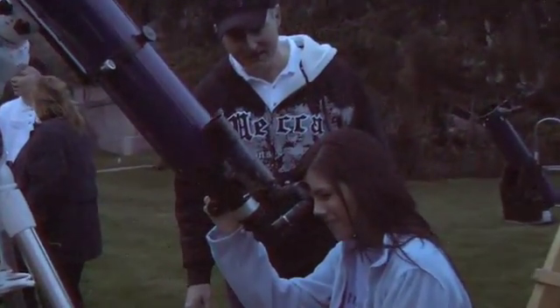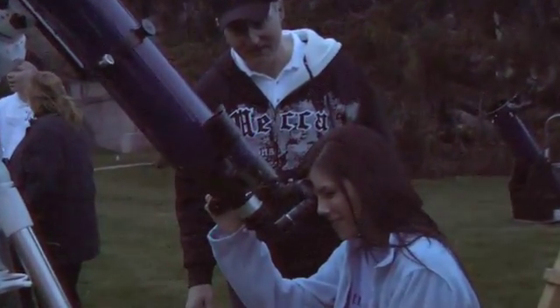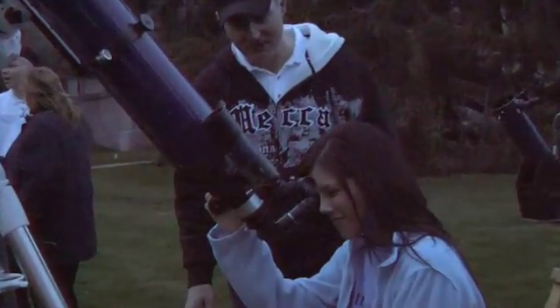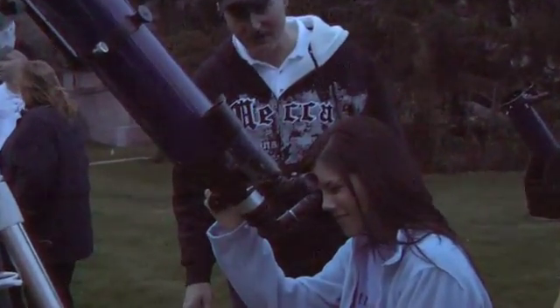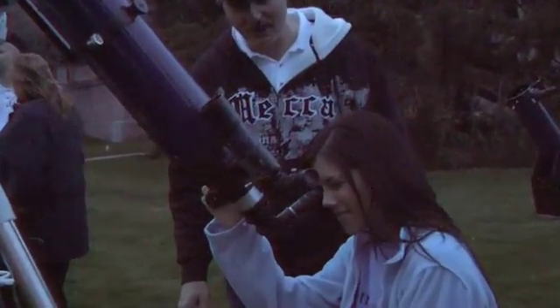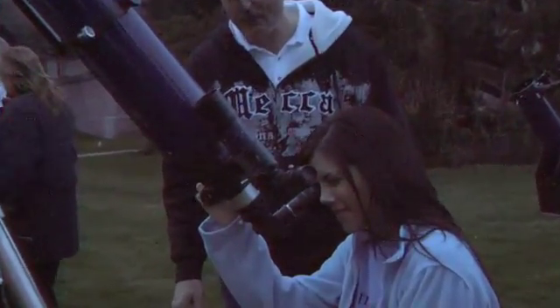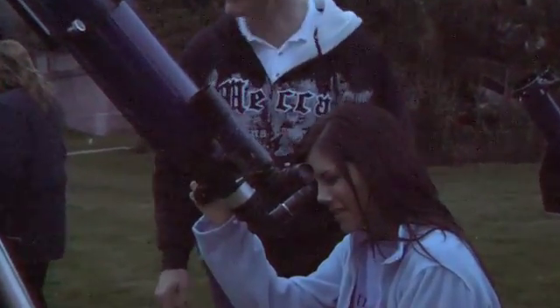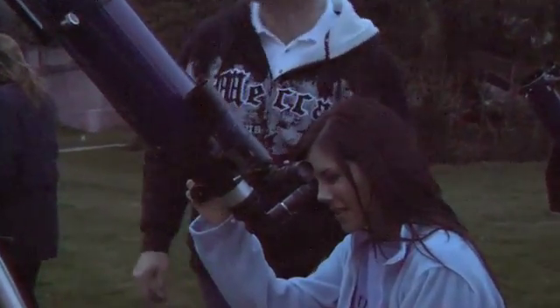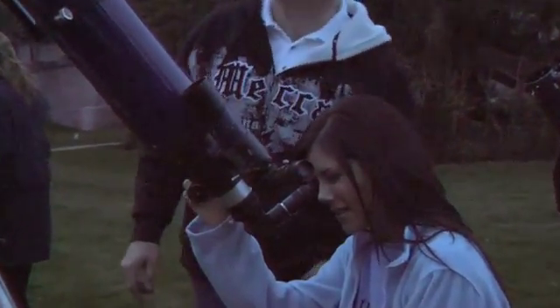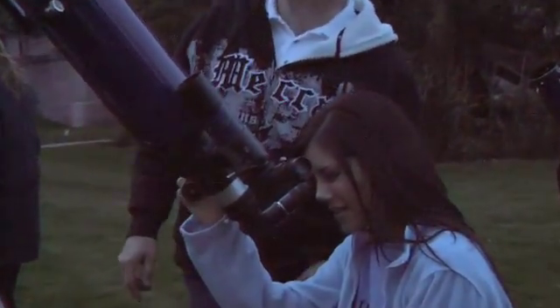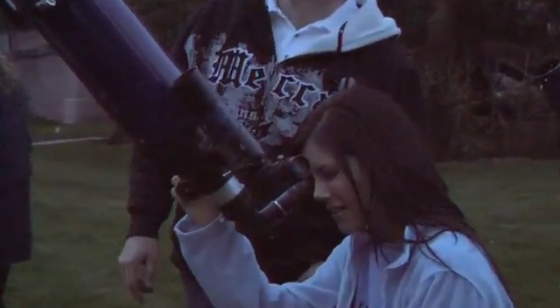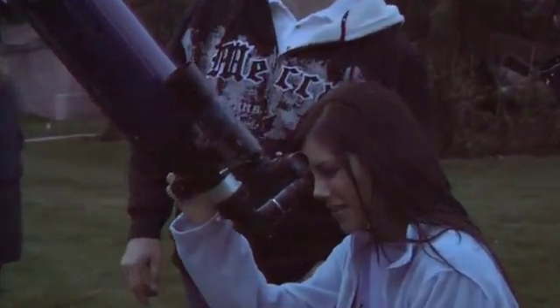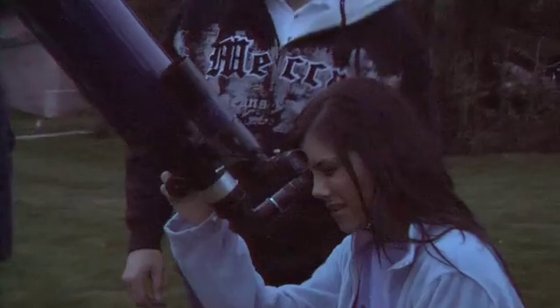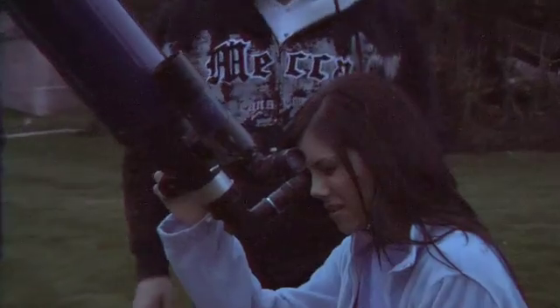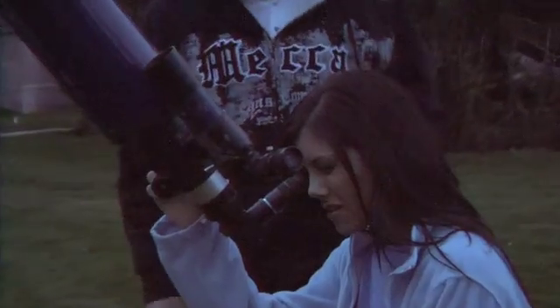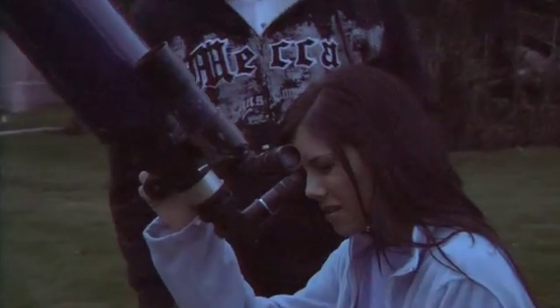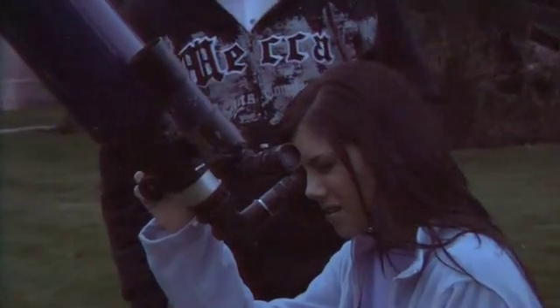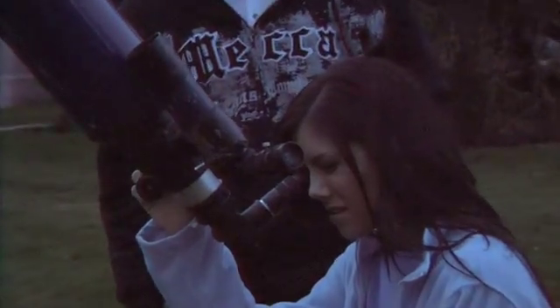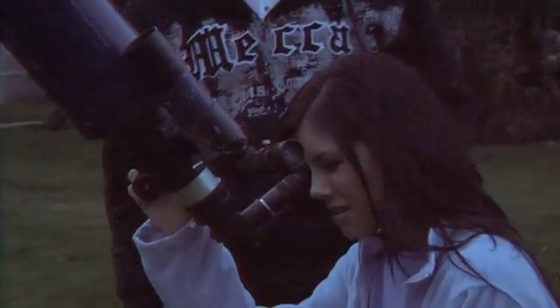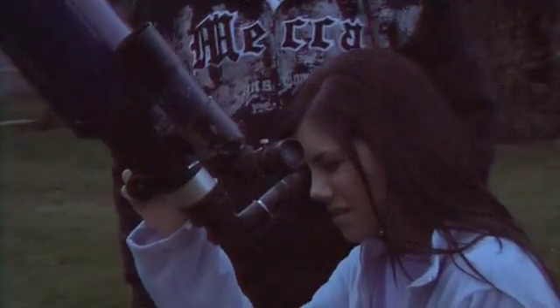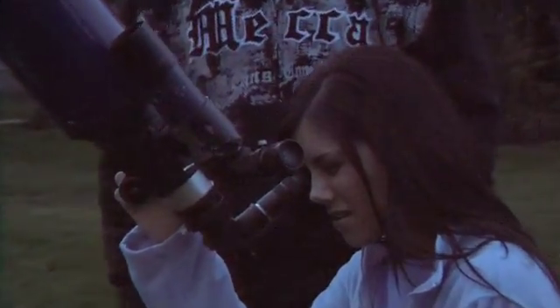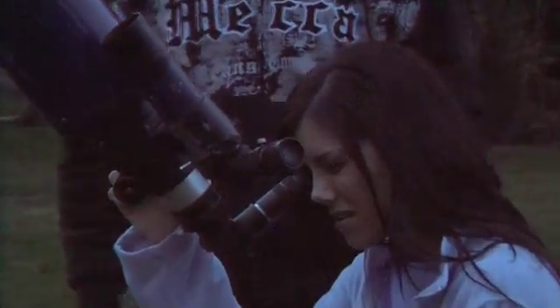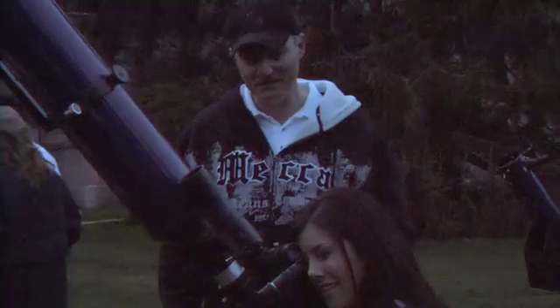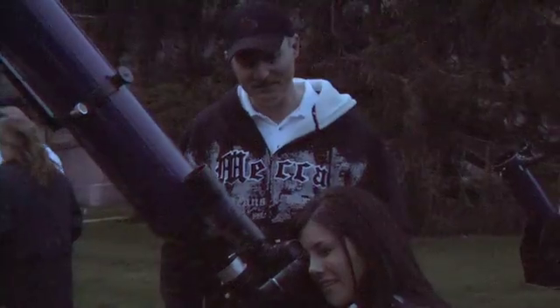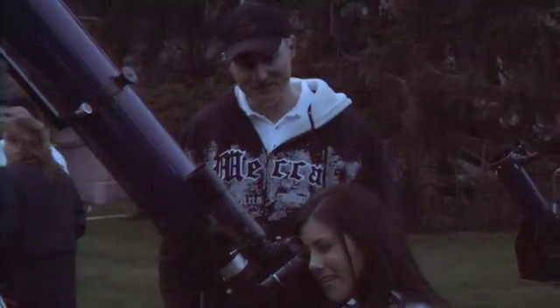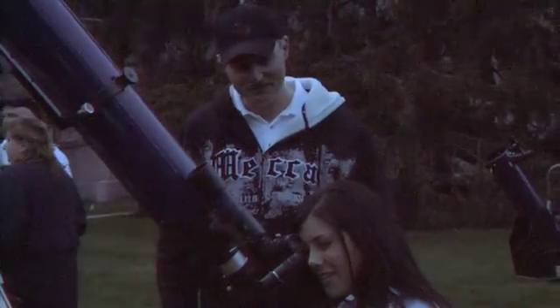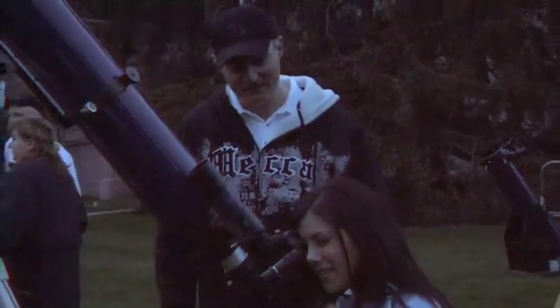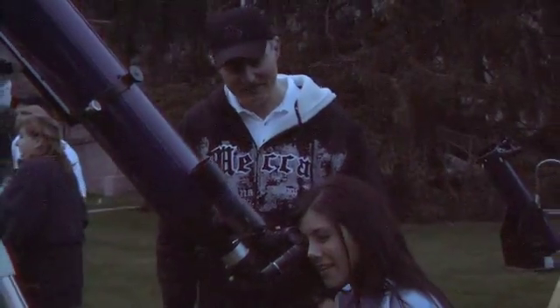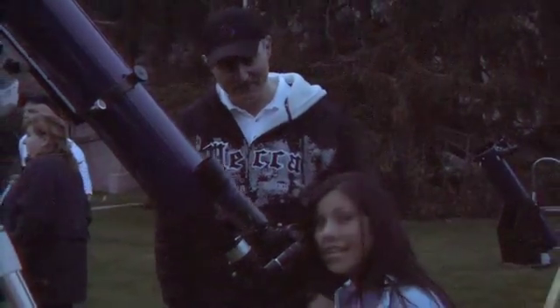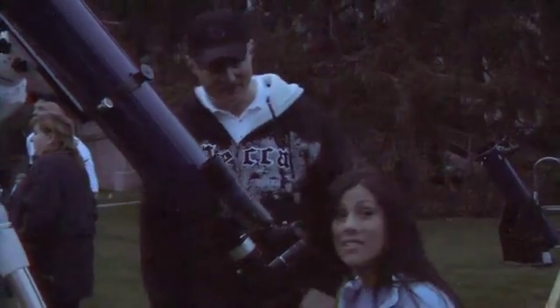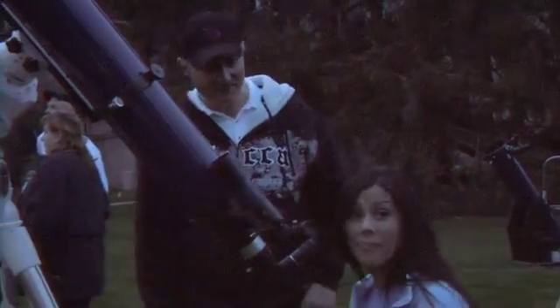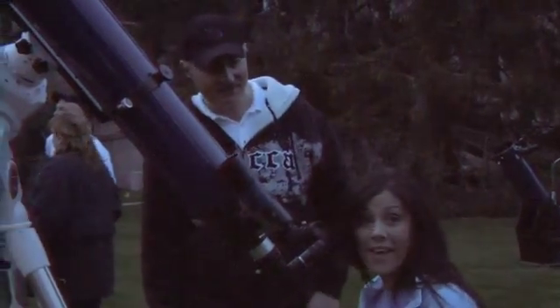Wow. Right now we're looking through some clouds, but you'll still see the moon. It's big.